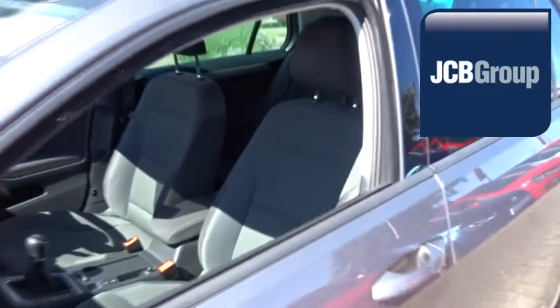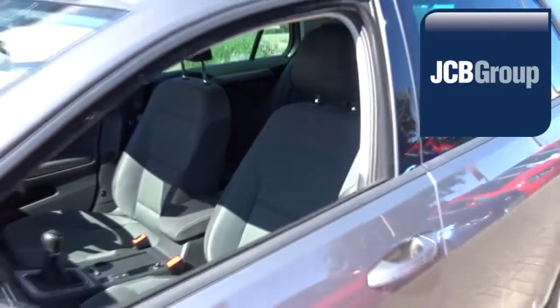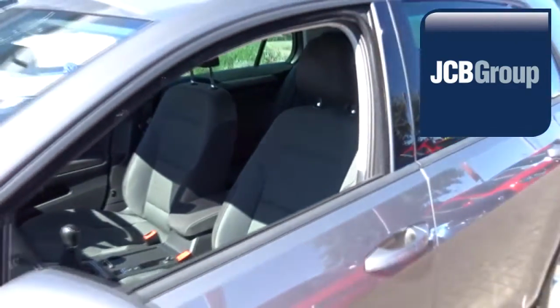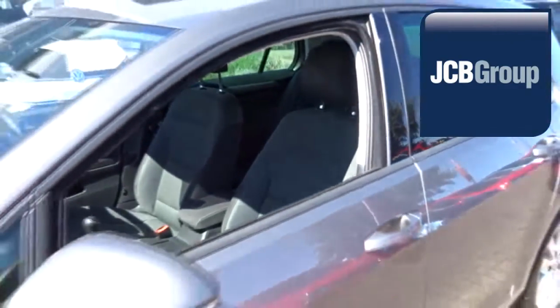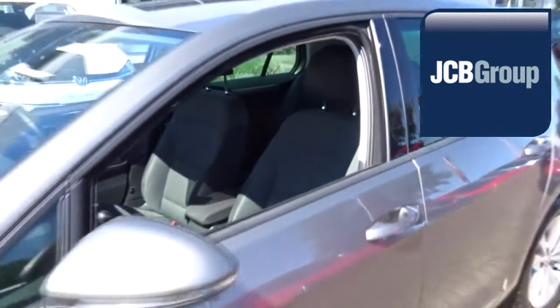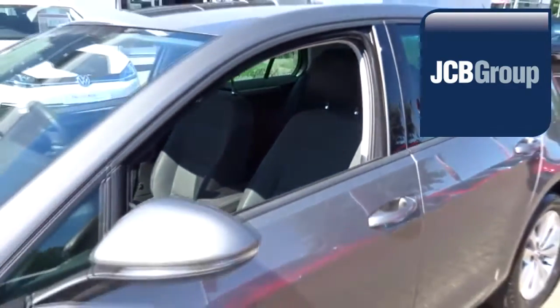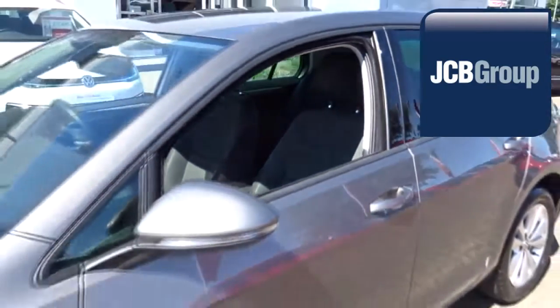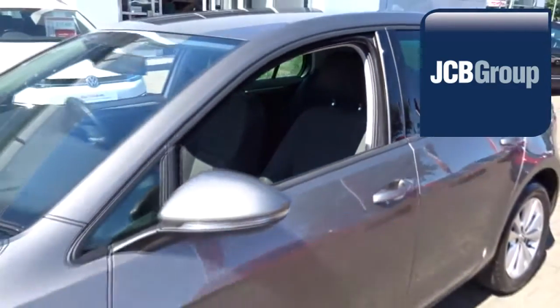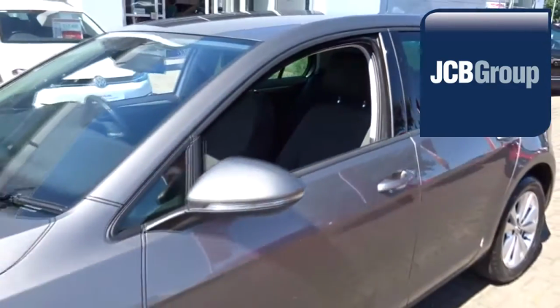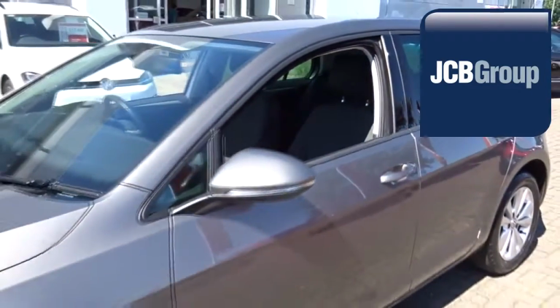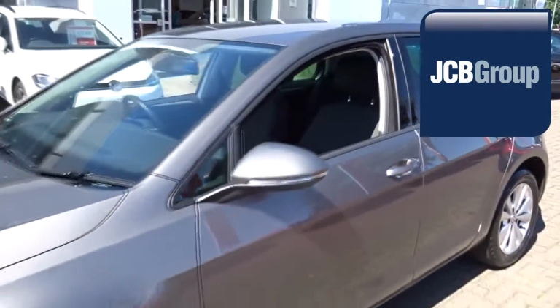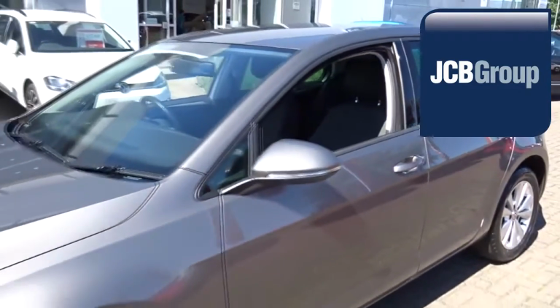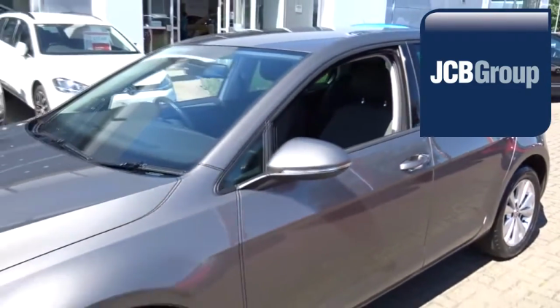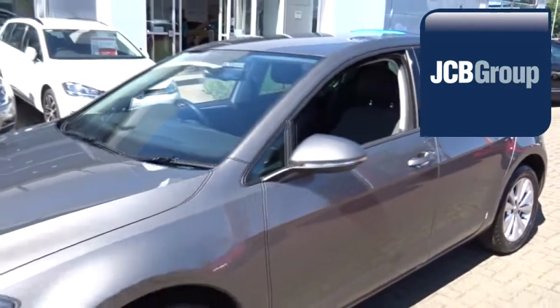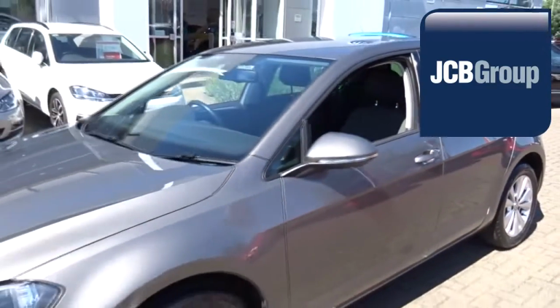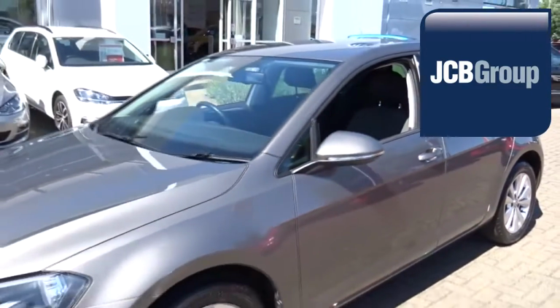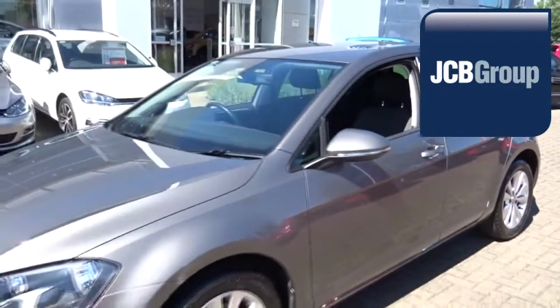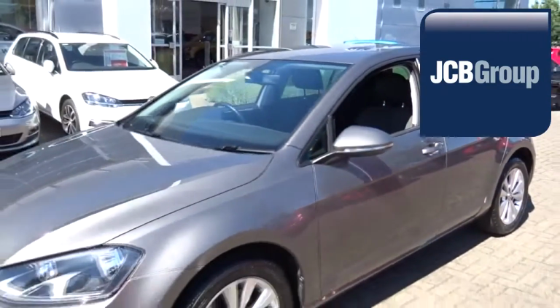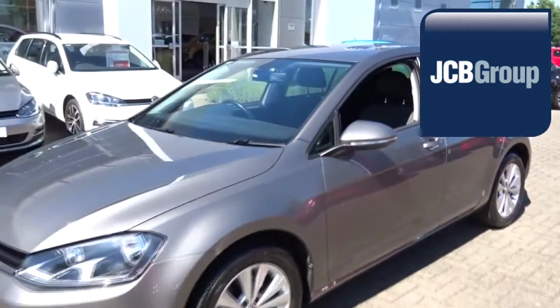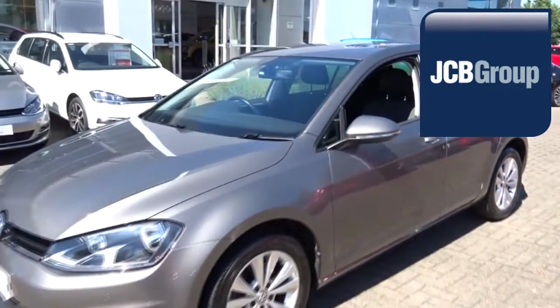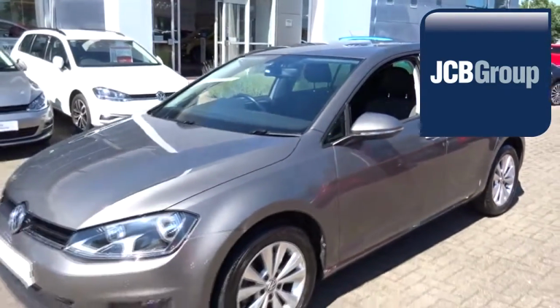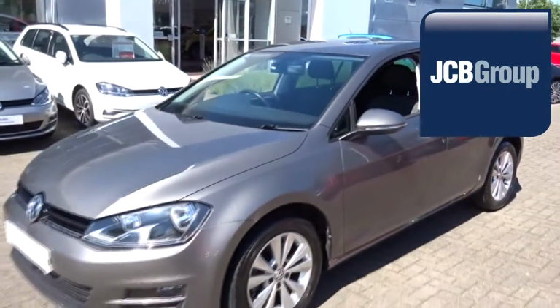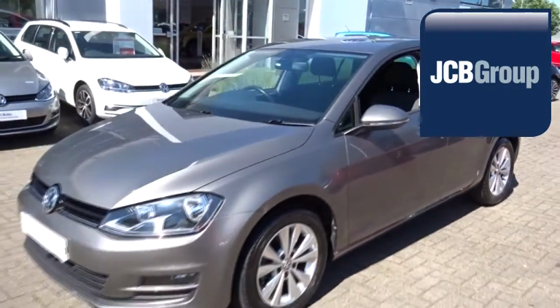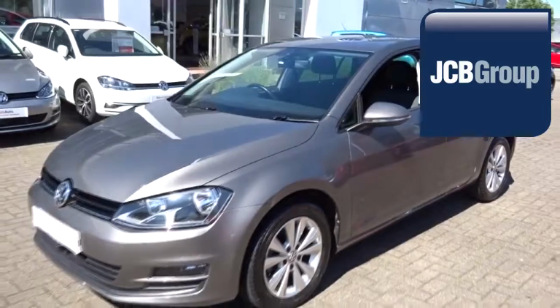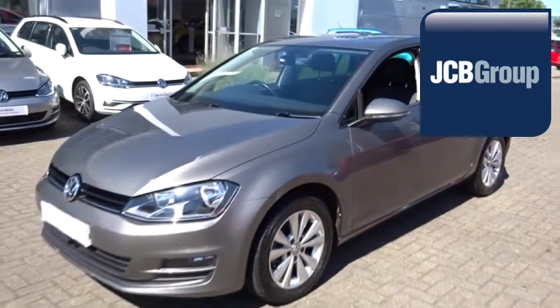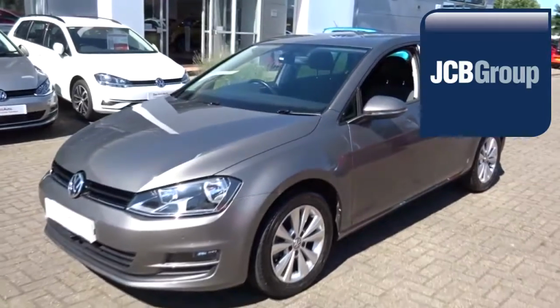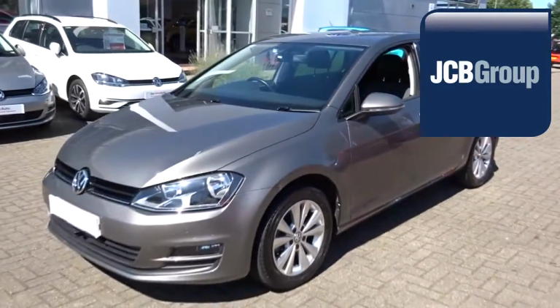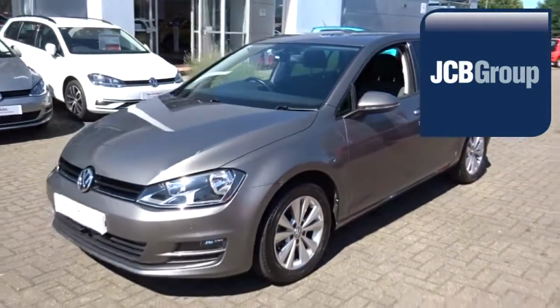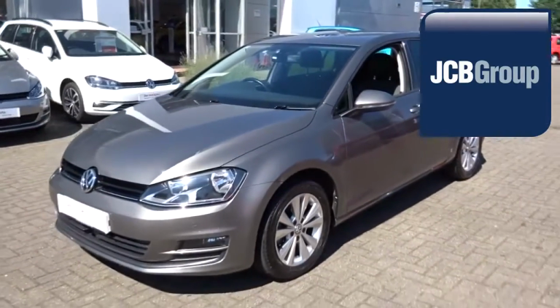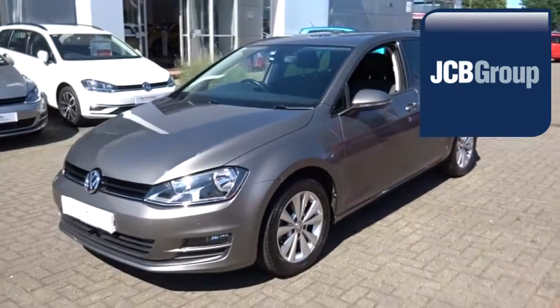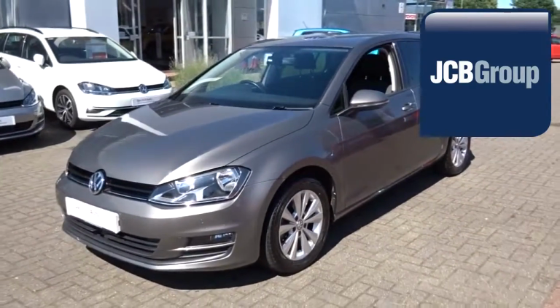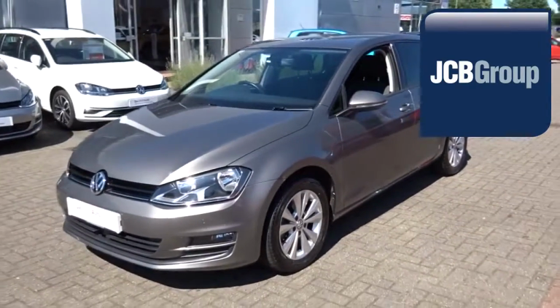Thanks for watching. There's a Volkswagen for all of us — there are so many options.